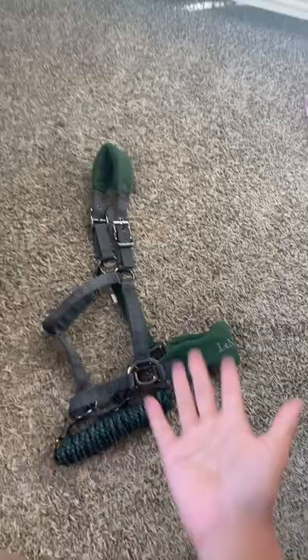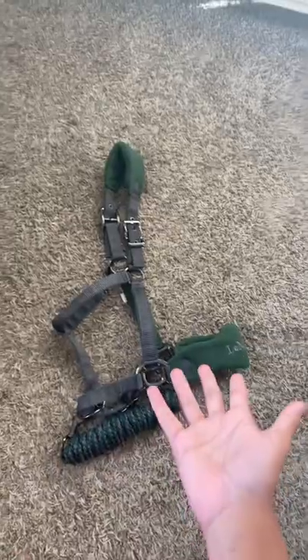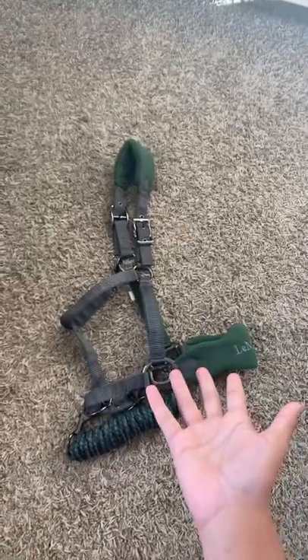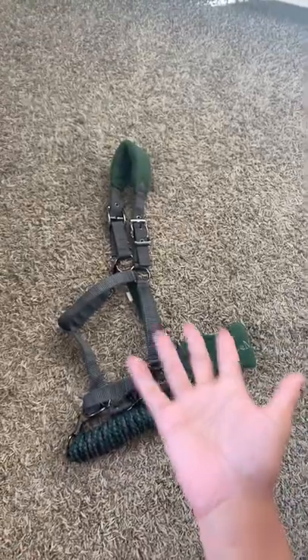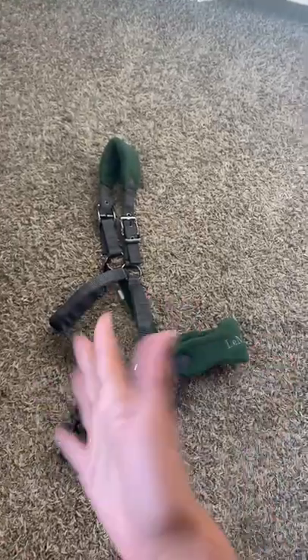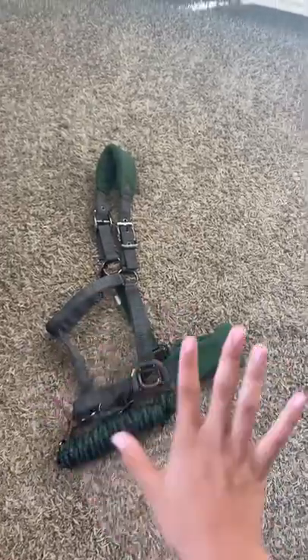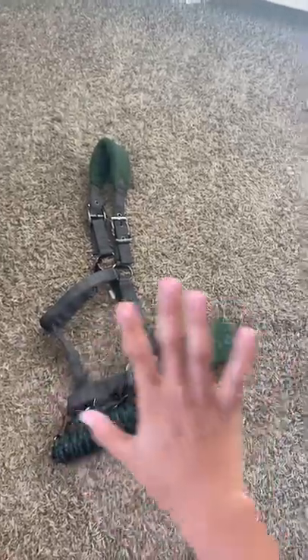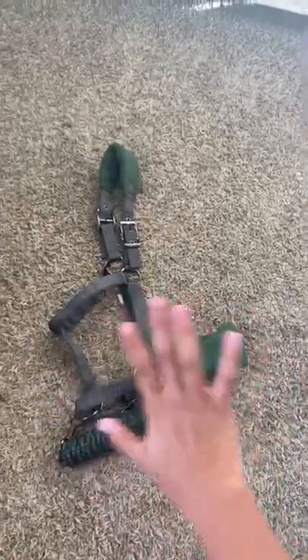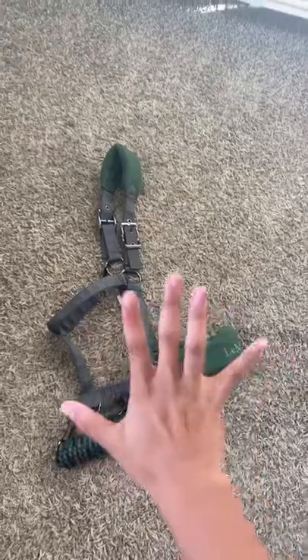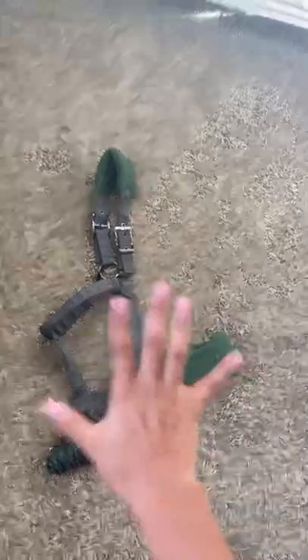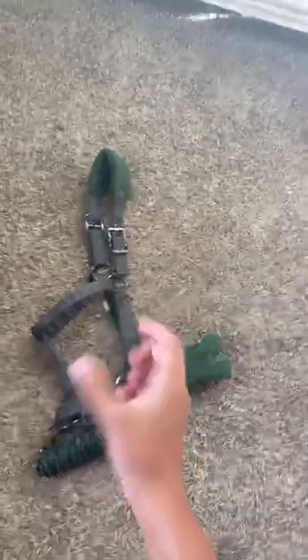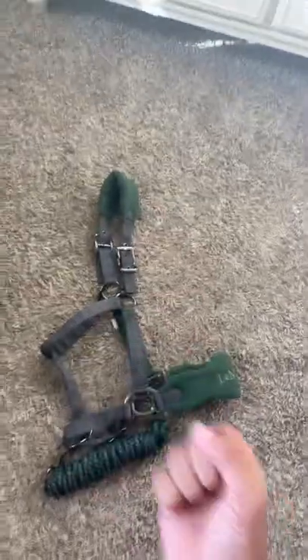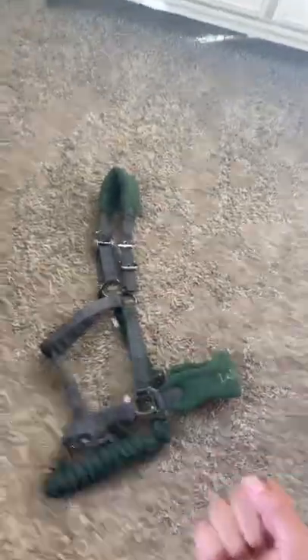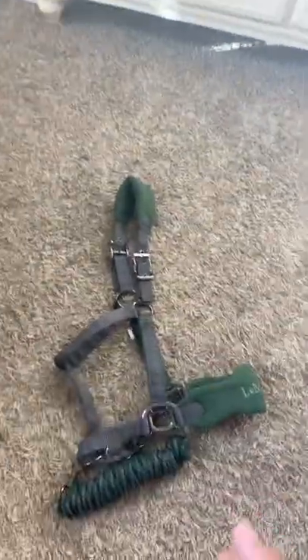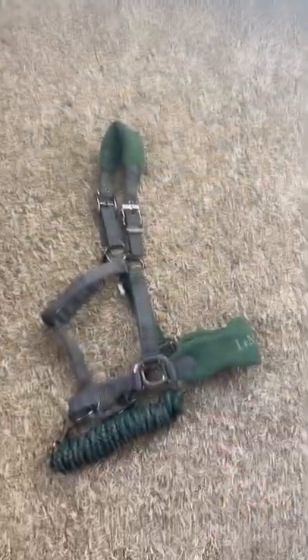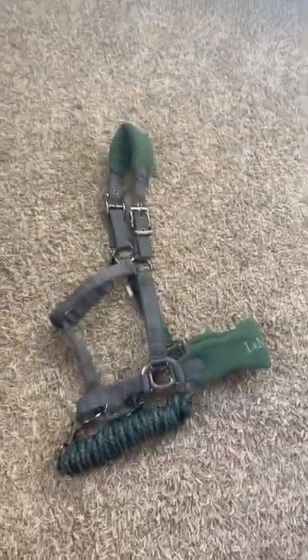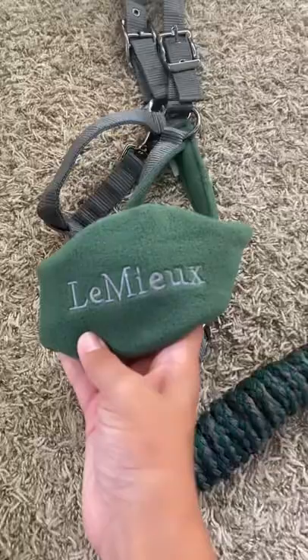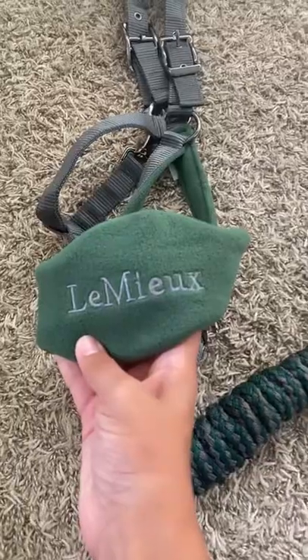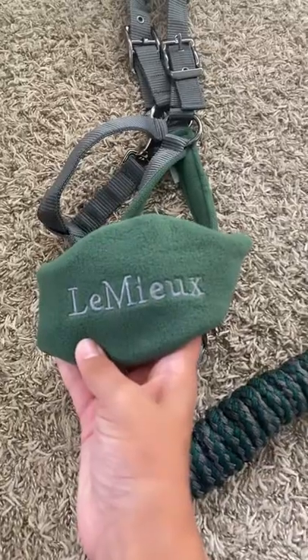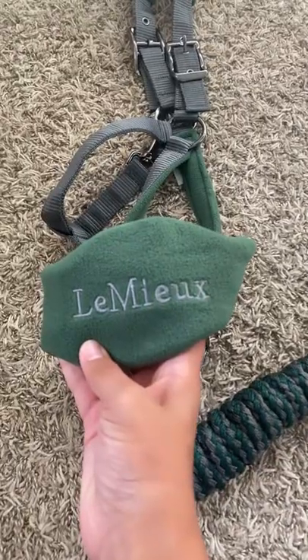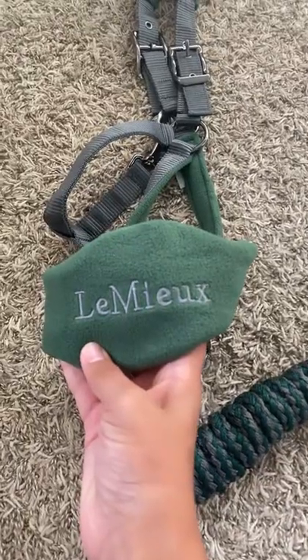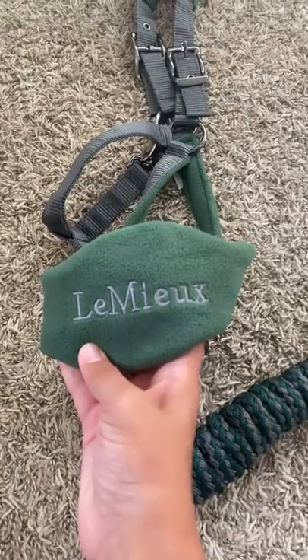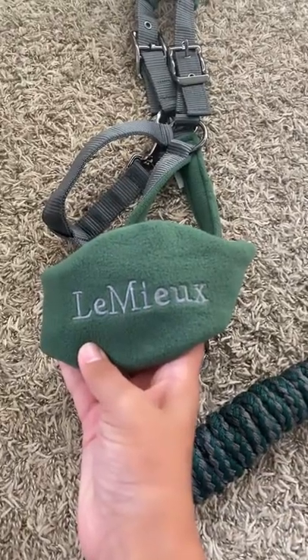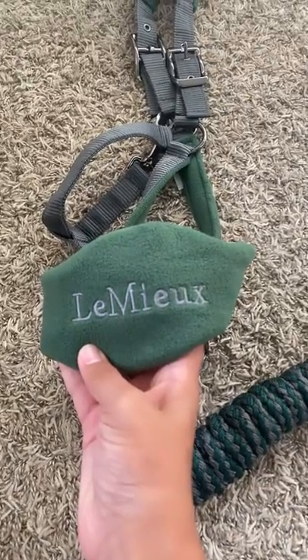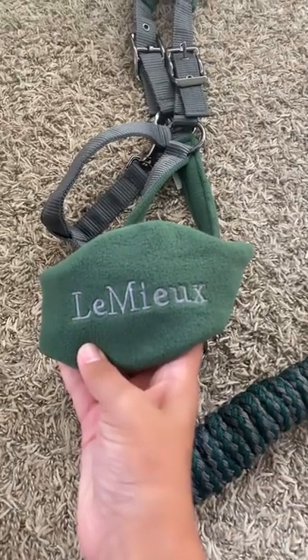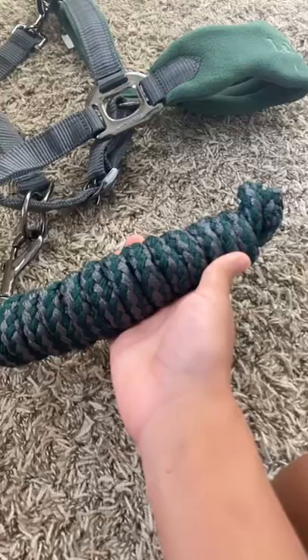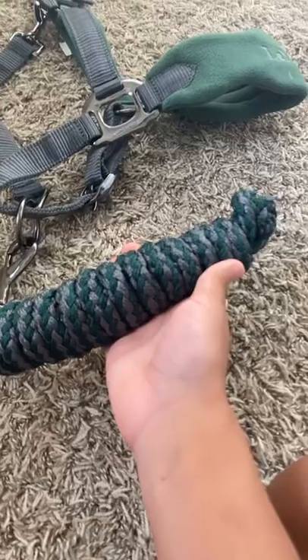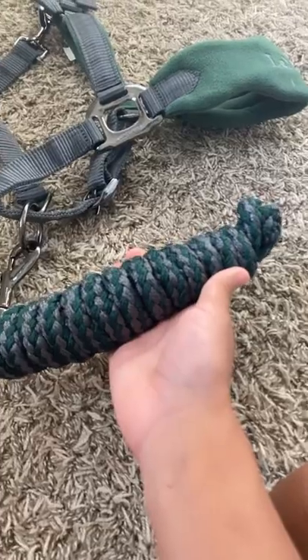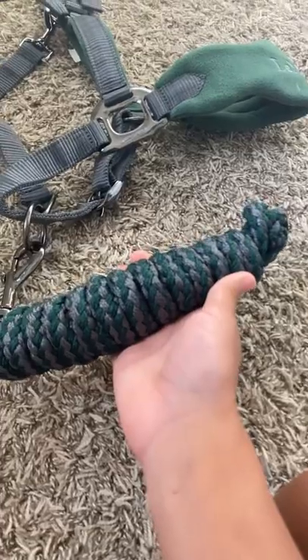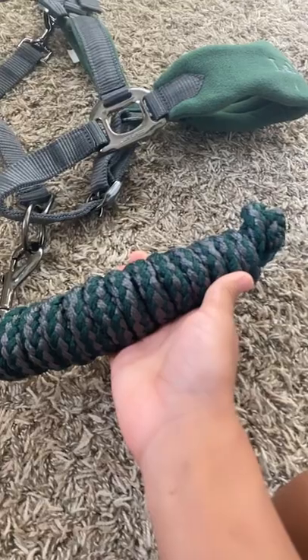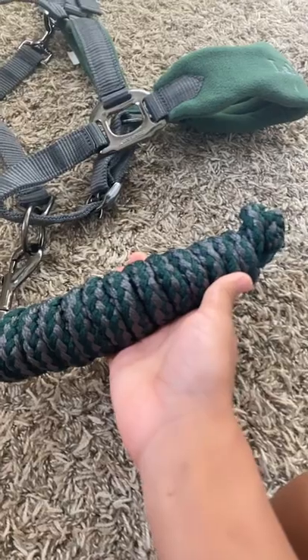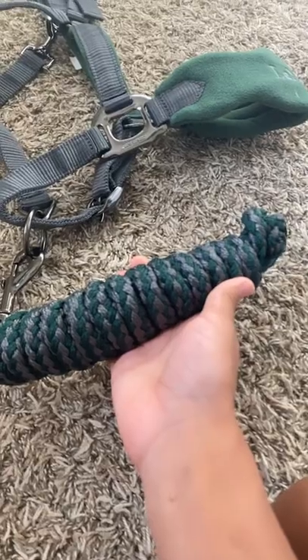First is the halter, and oh my goodness gracious, it's so pretty — from the Lemieux logo on the front to the two-toned halter.